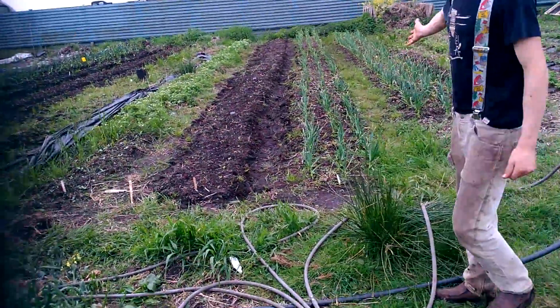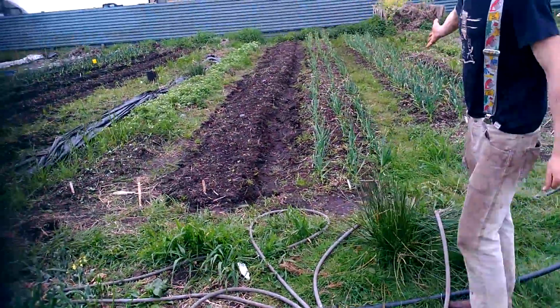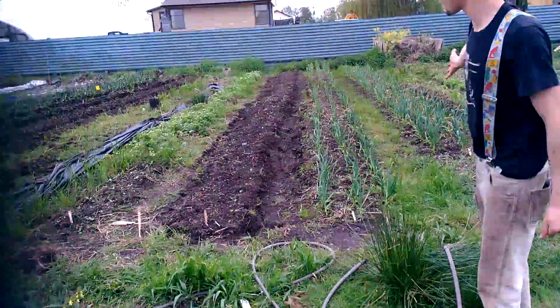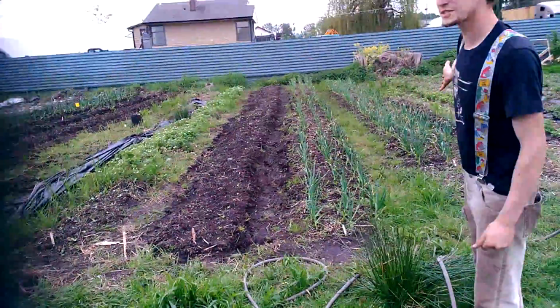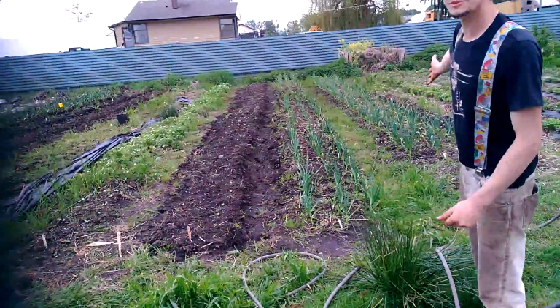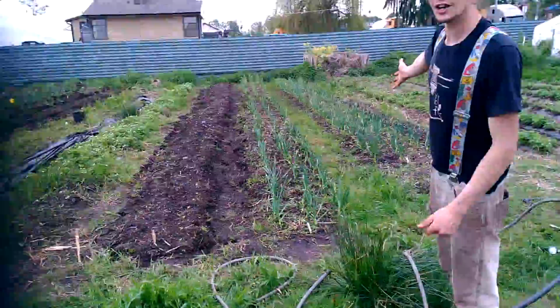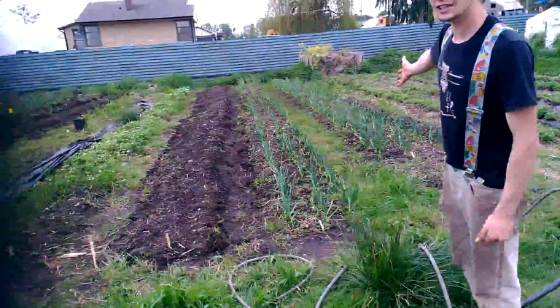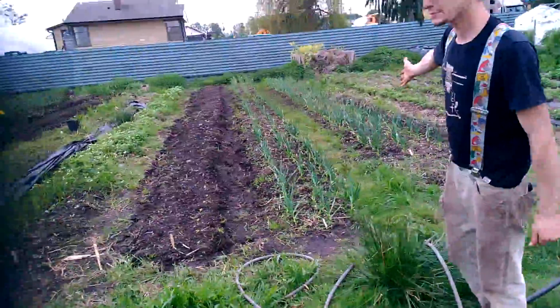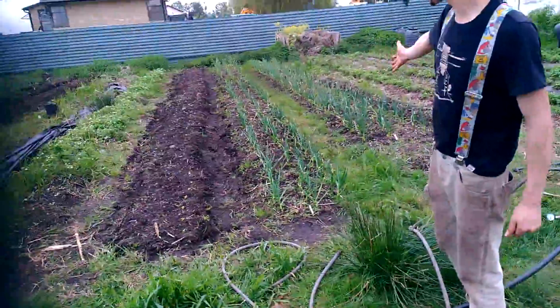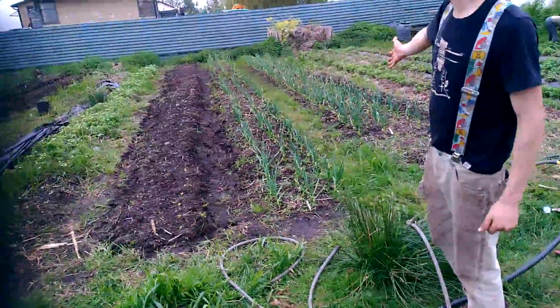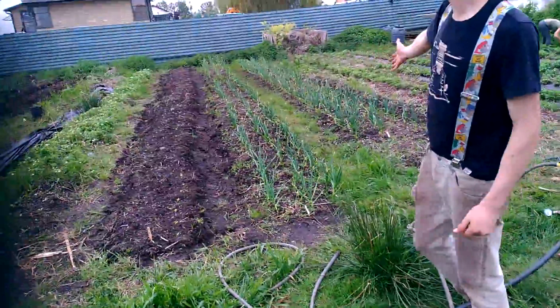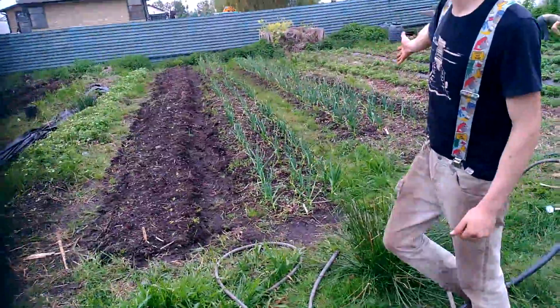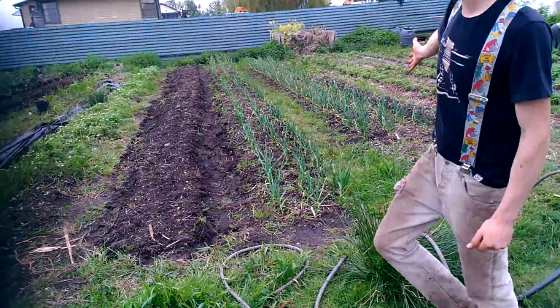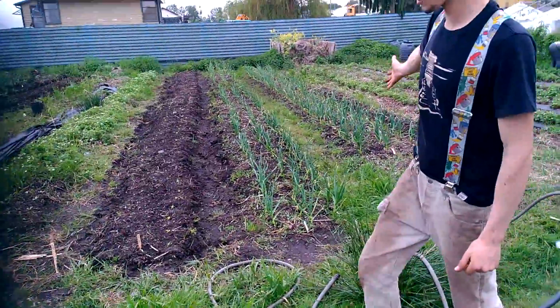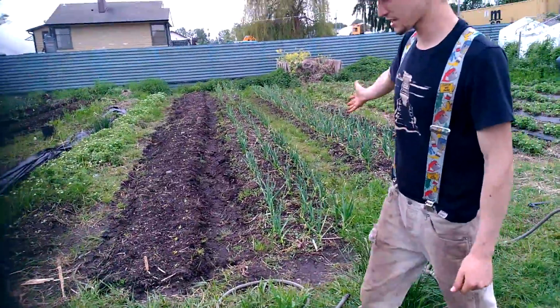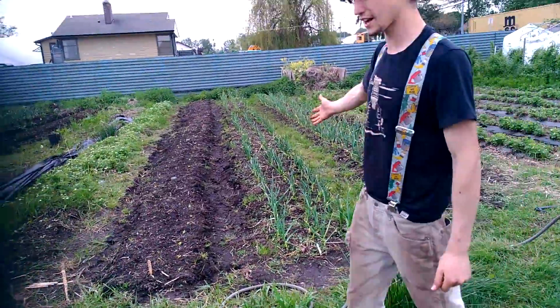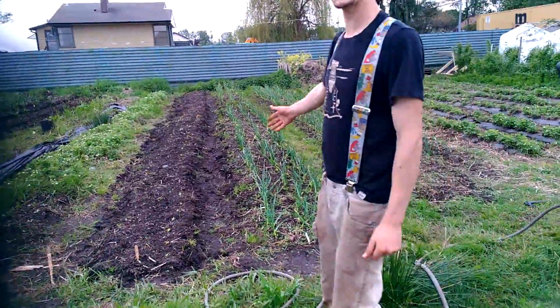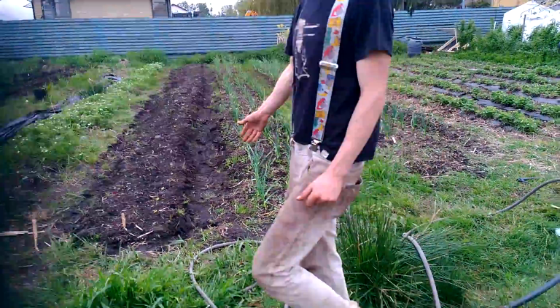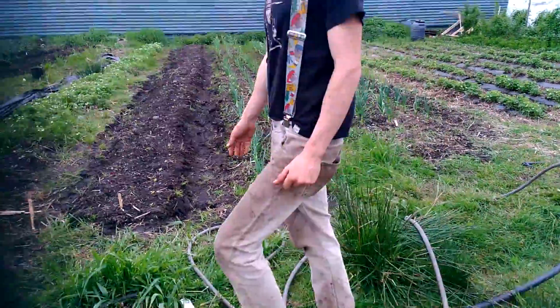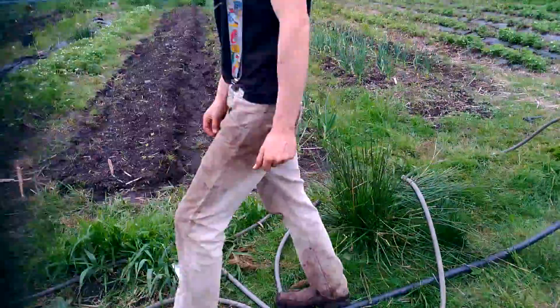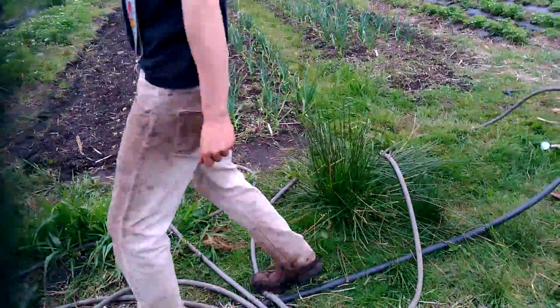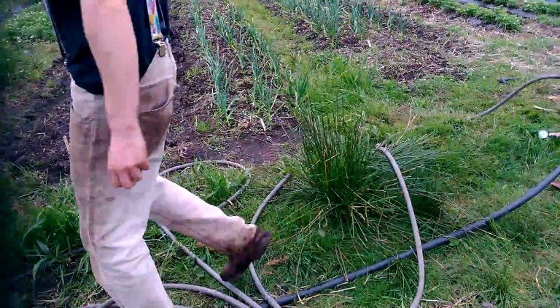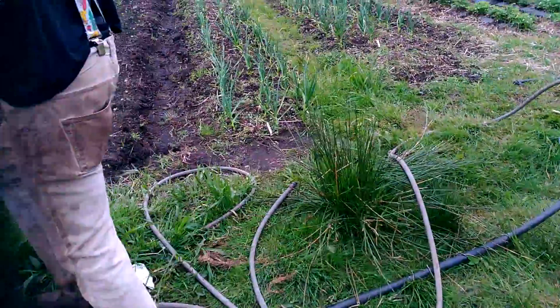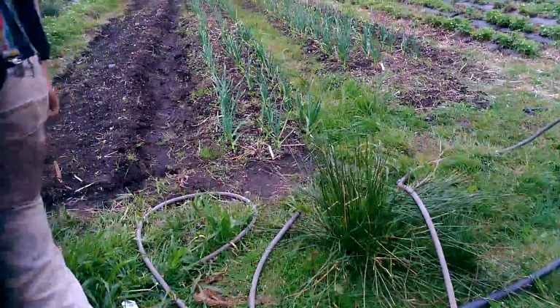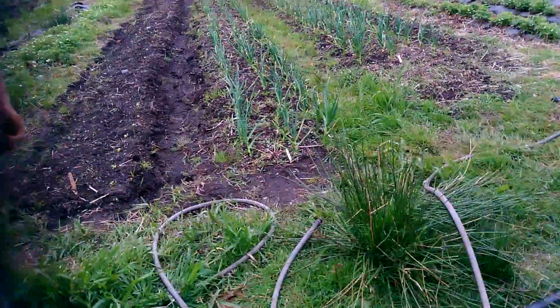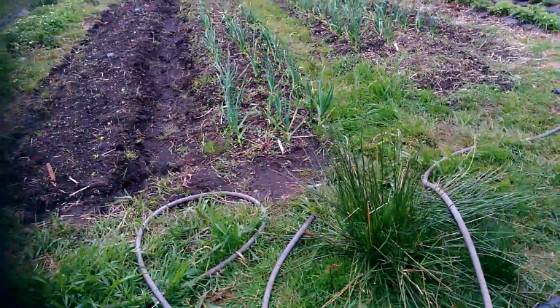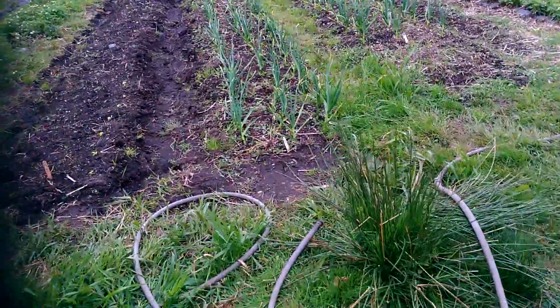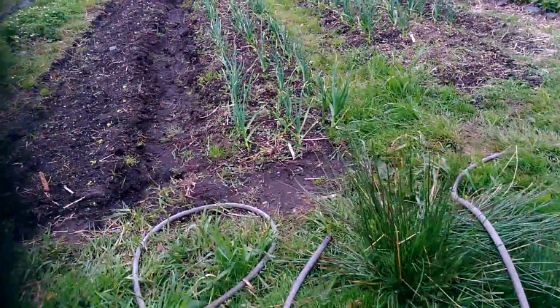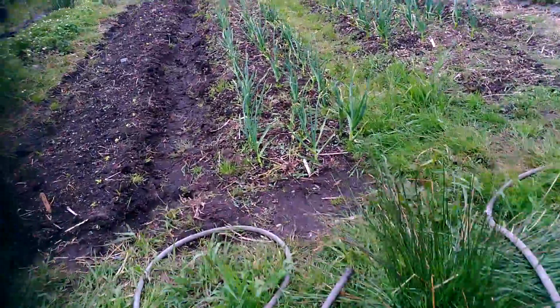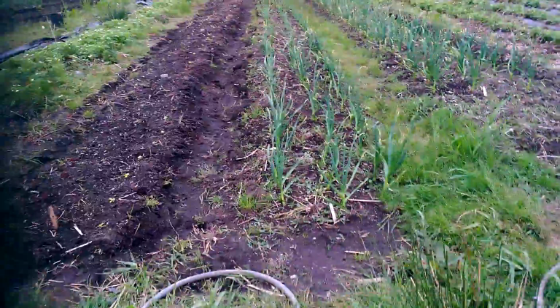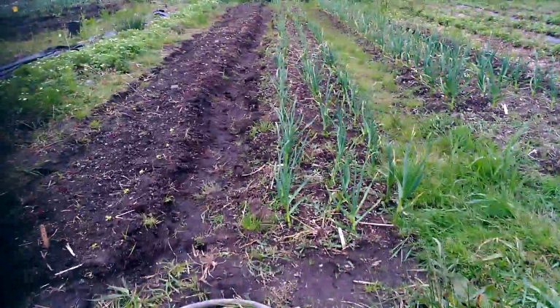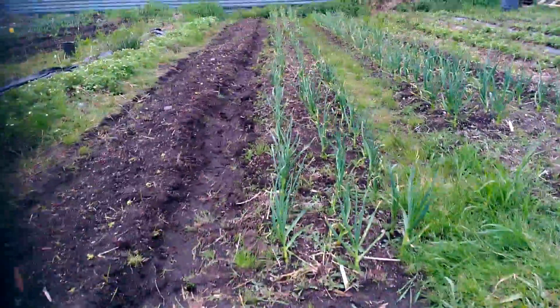Here we have some garlic planted — about 300 bulbs of garlic.